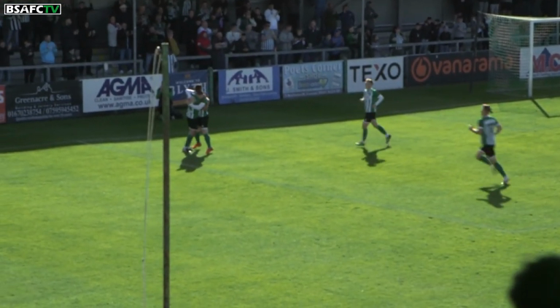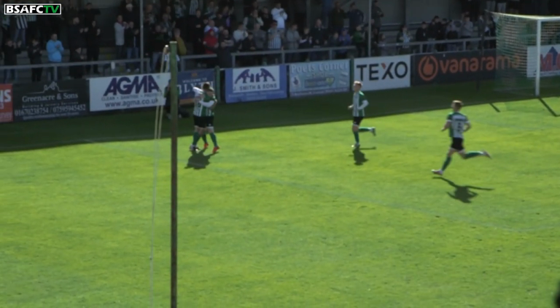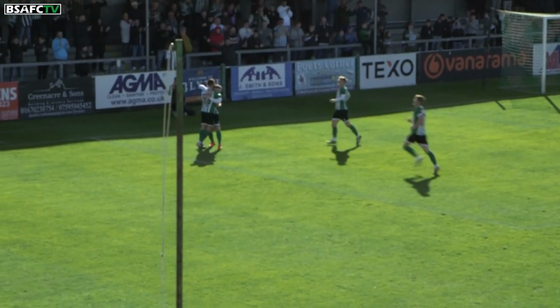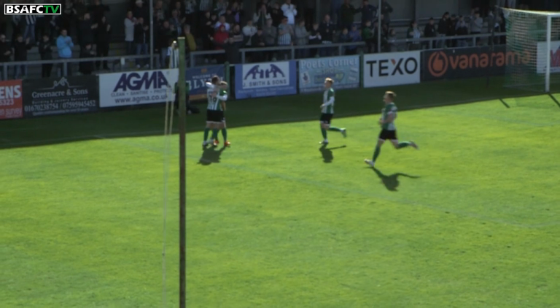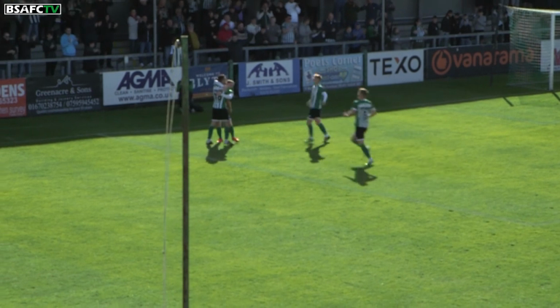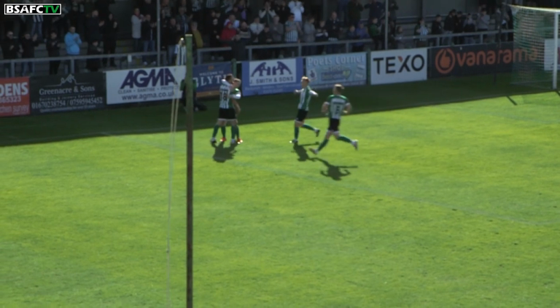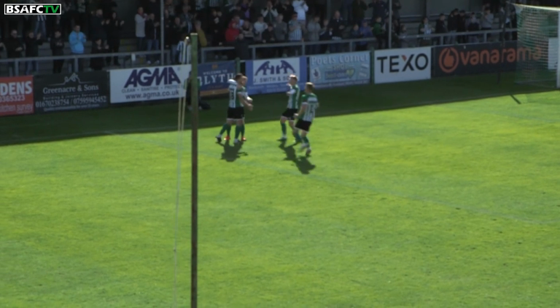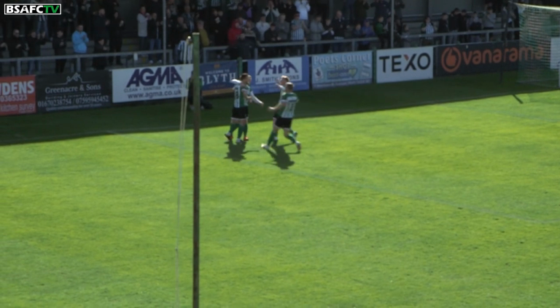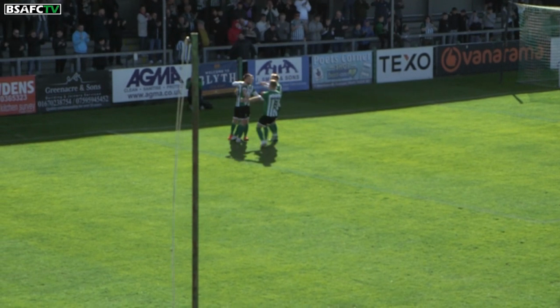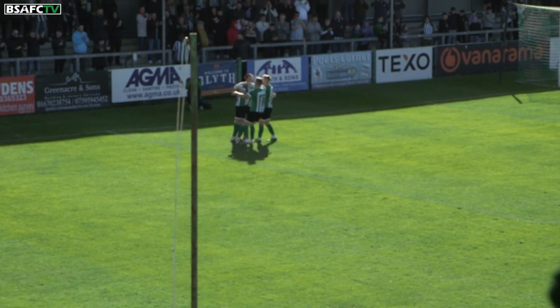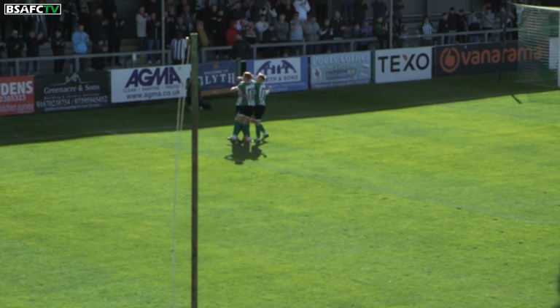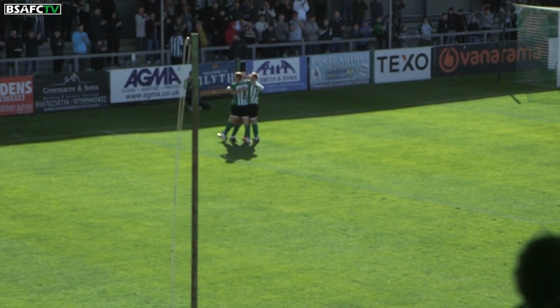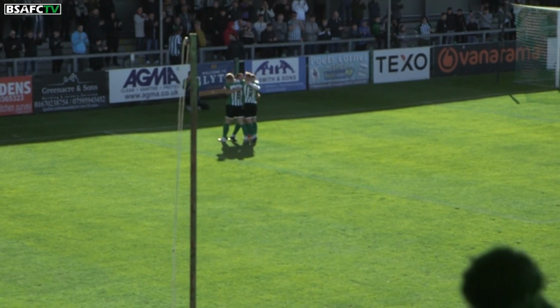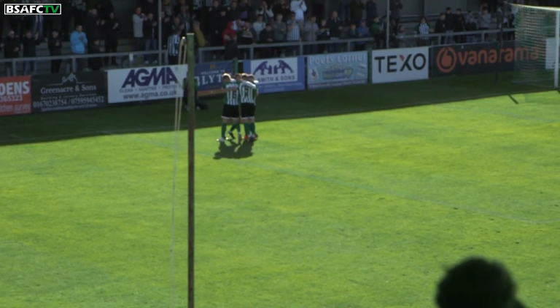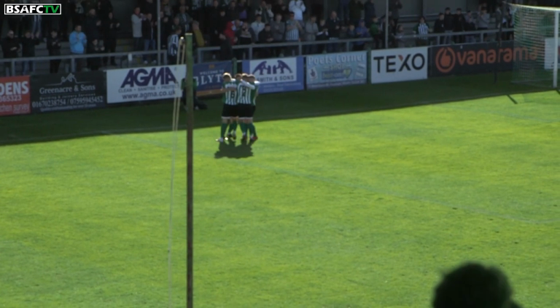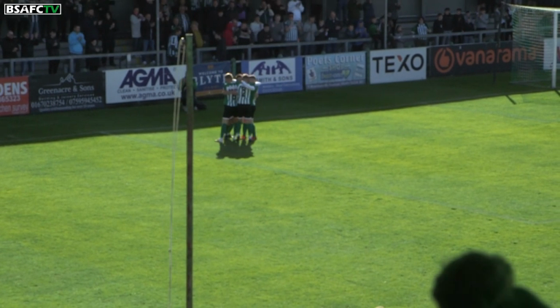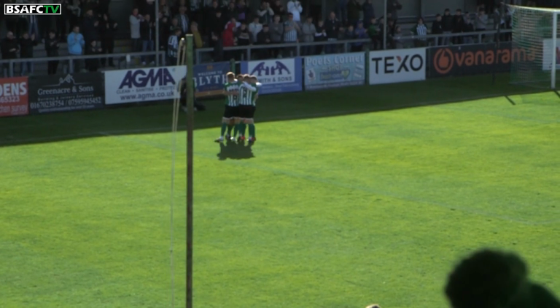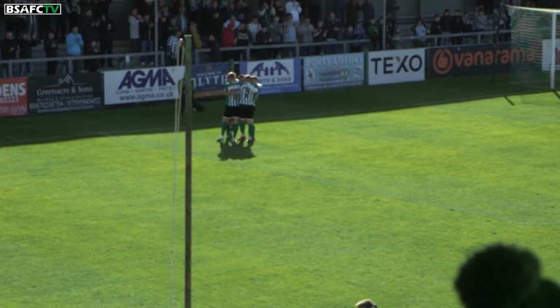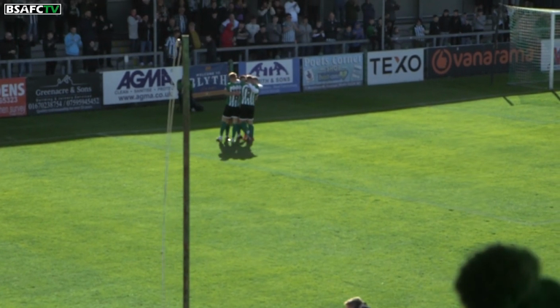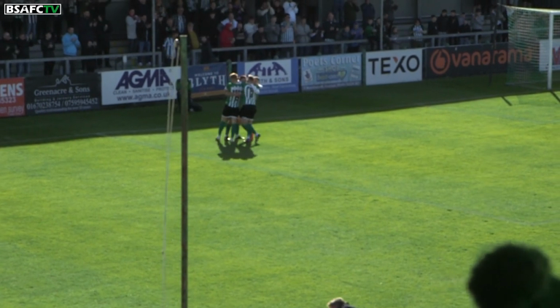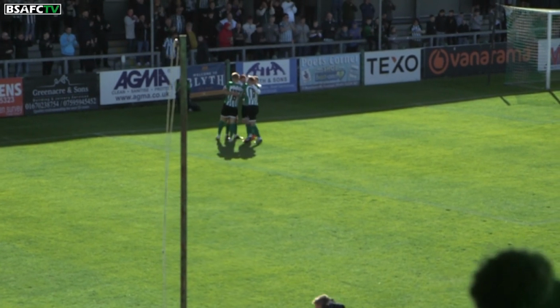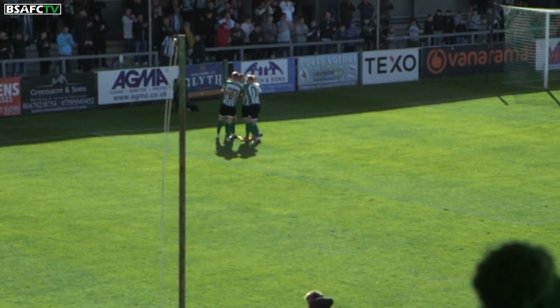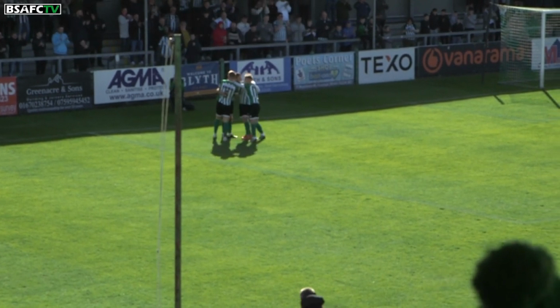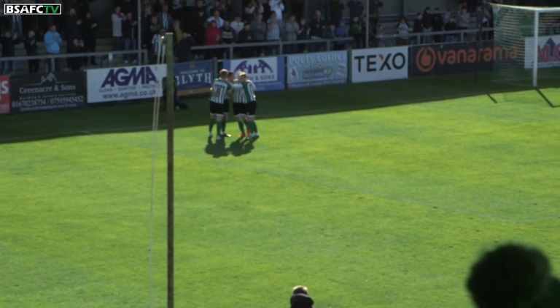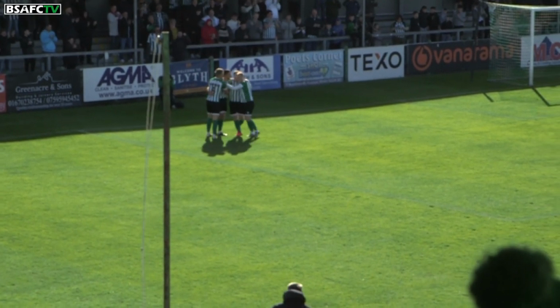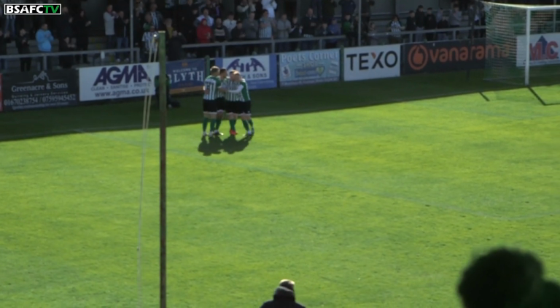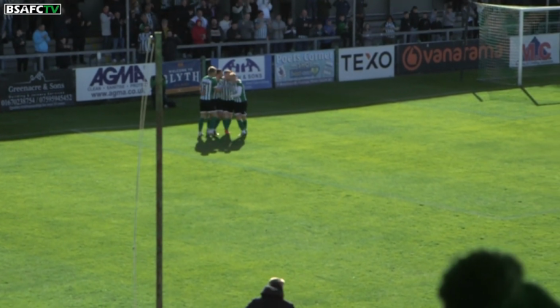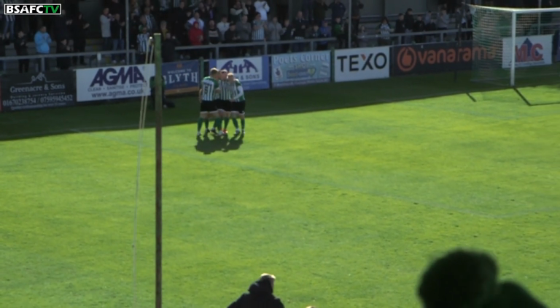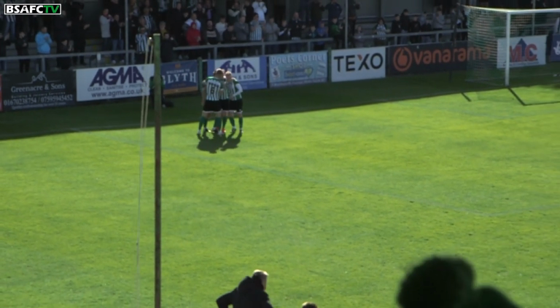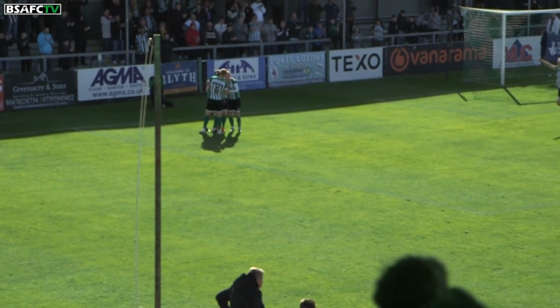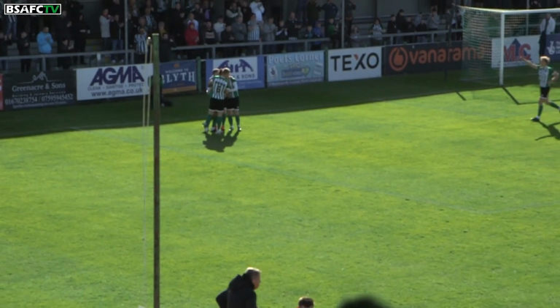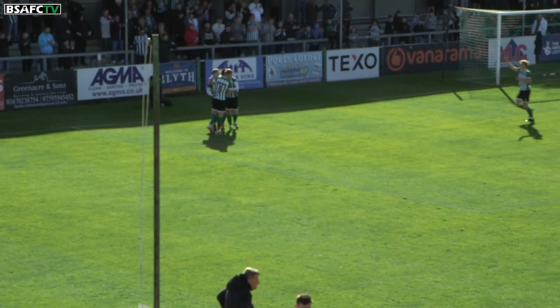Far post — on the far post. Anticipated the ball really well.